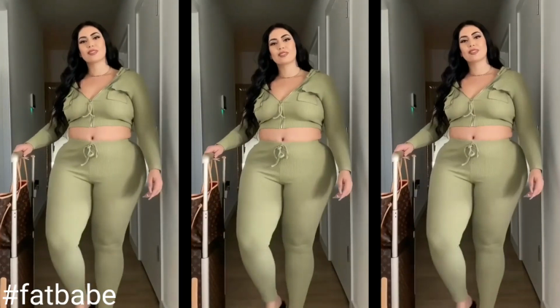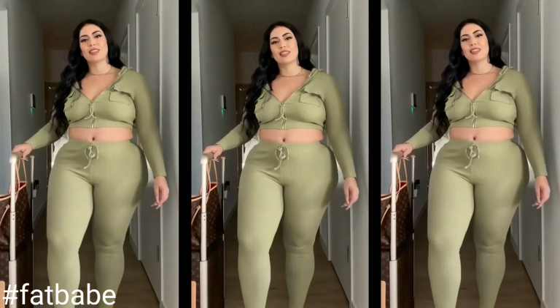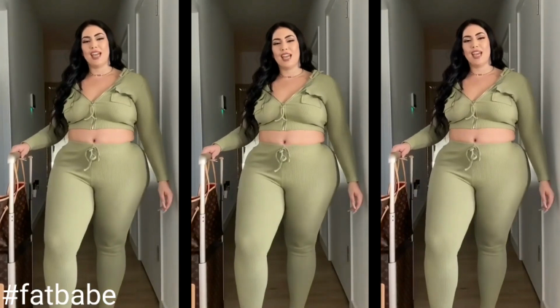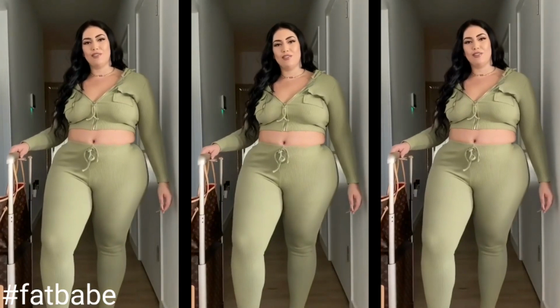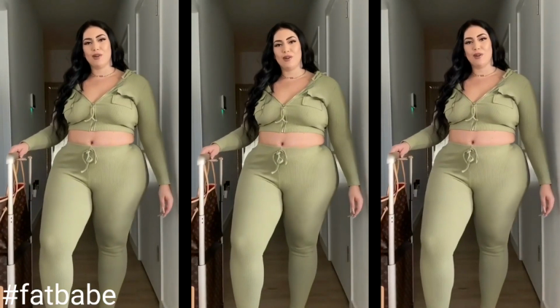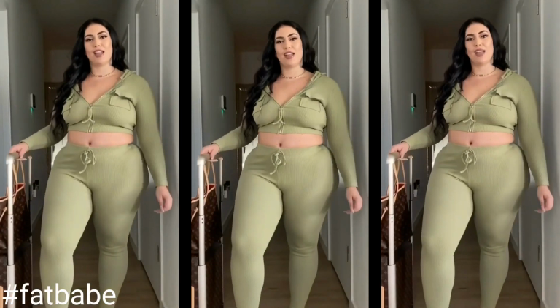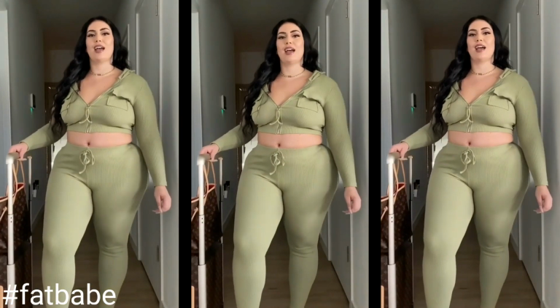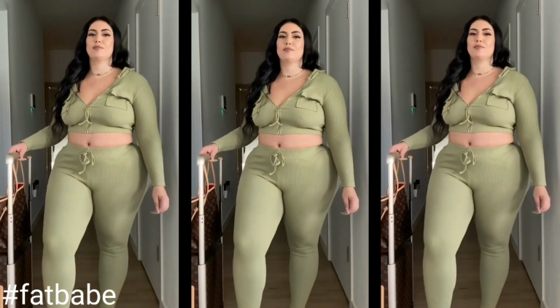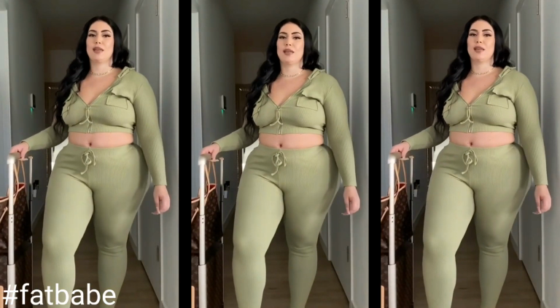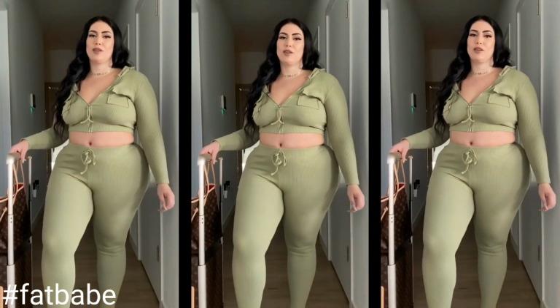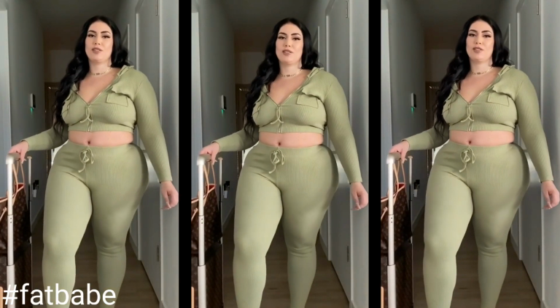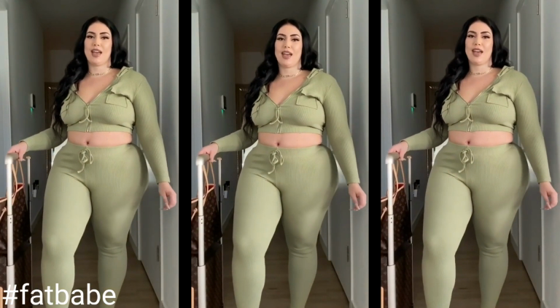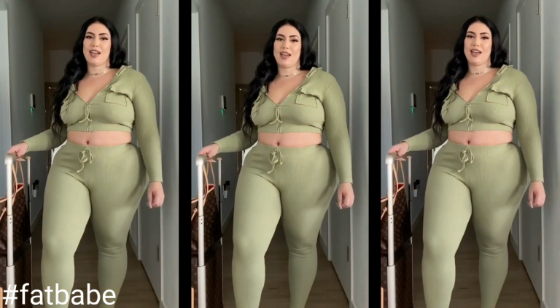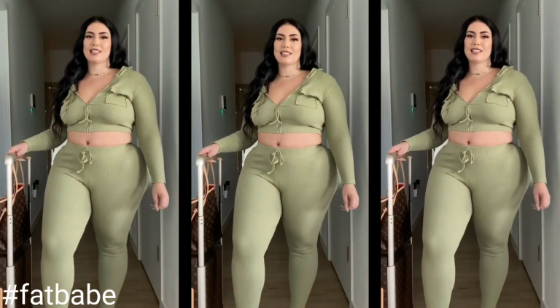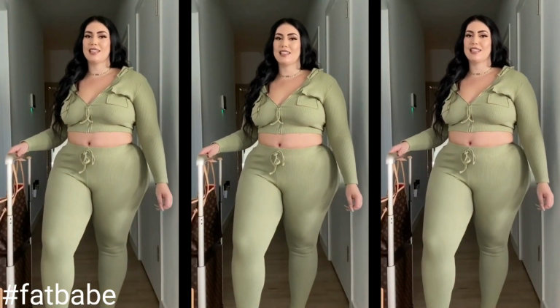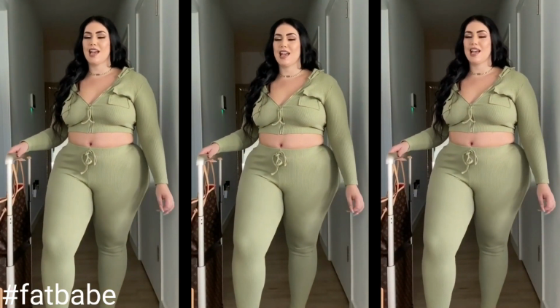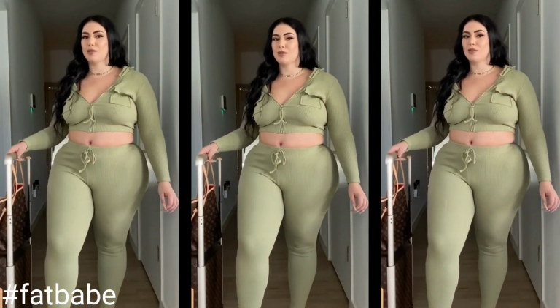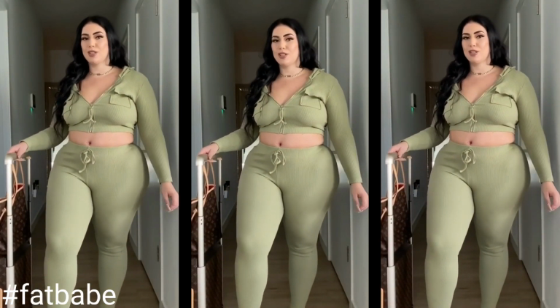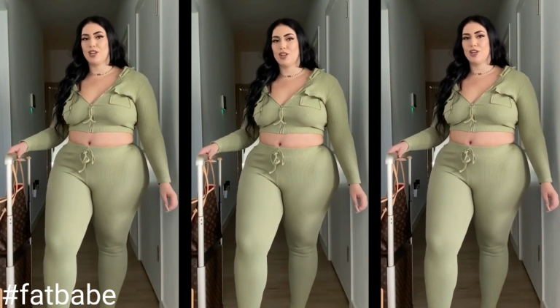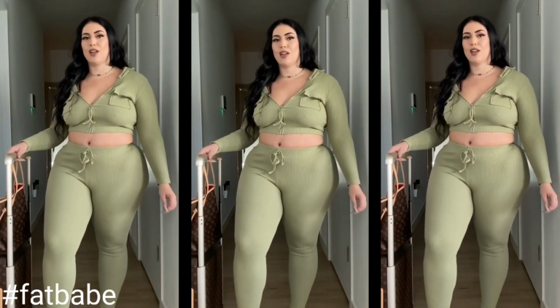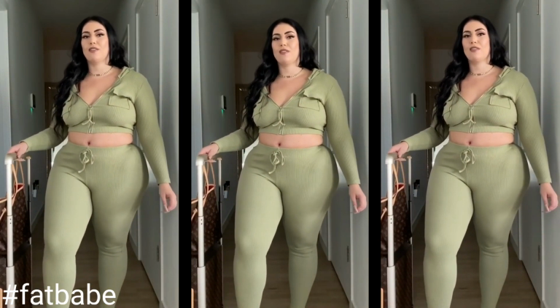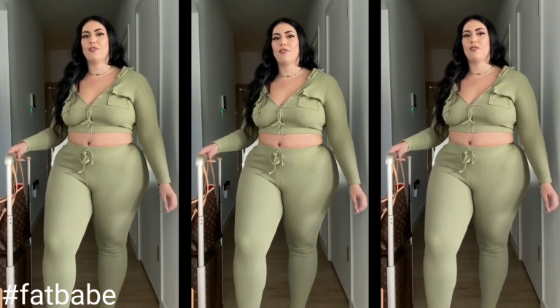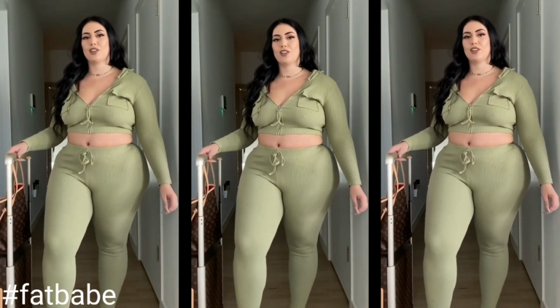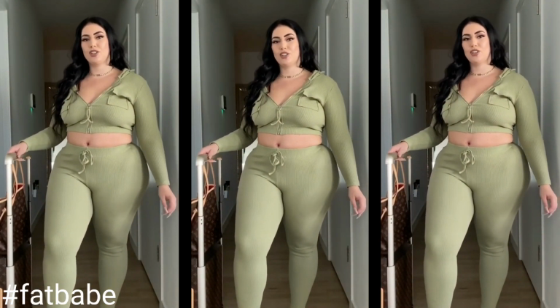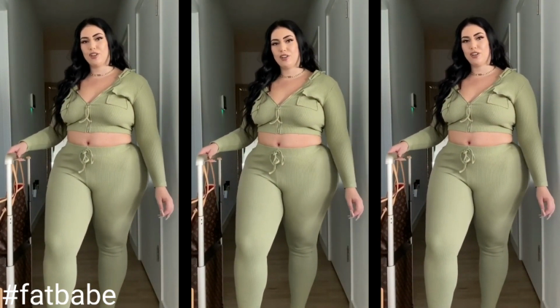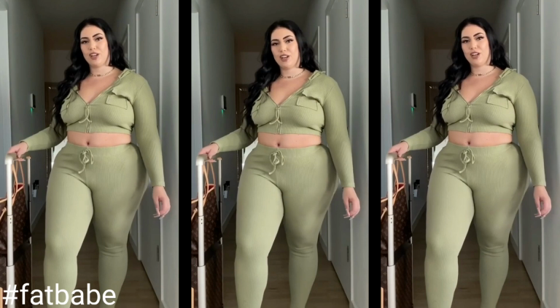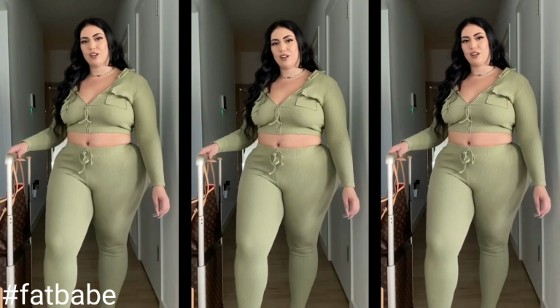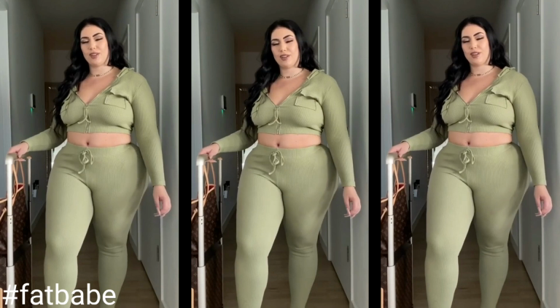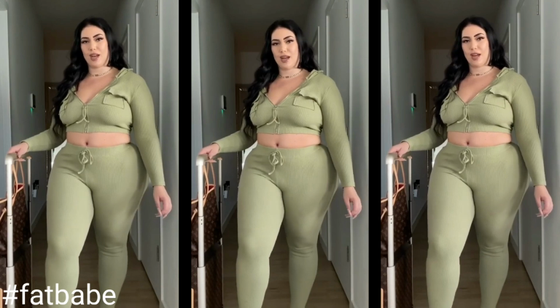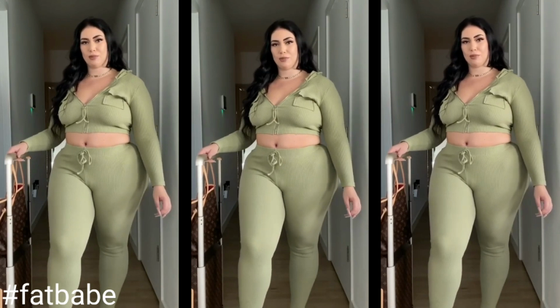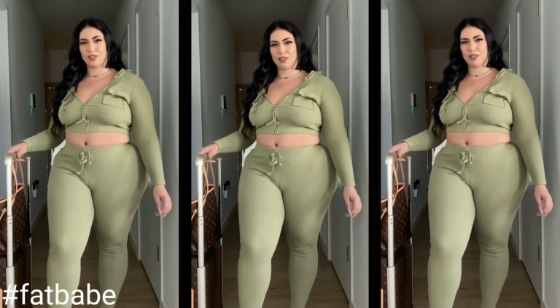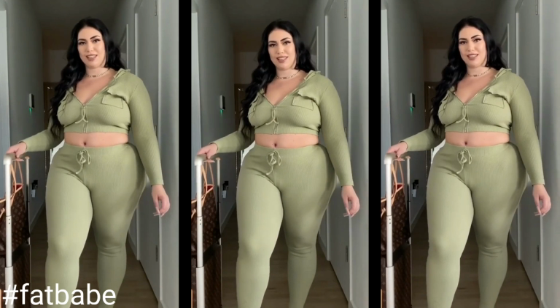Hey everyone, I'm Samia Takei and today I'm going to be showing Fashion Nova Curve Airport looks.